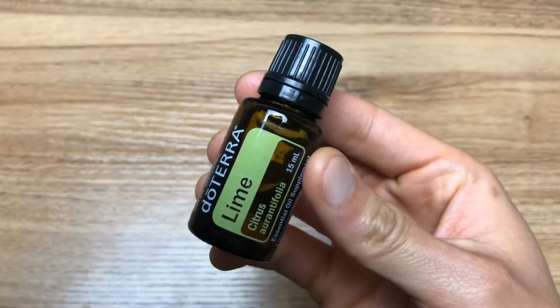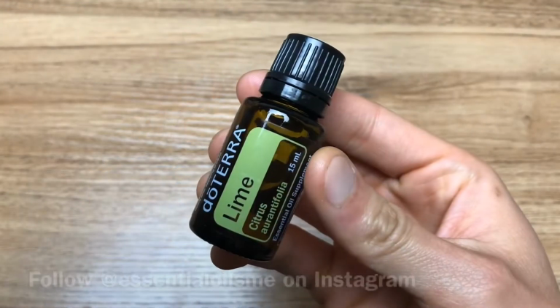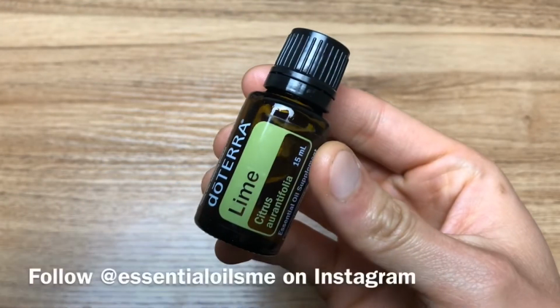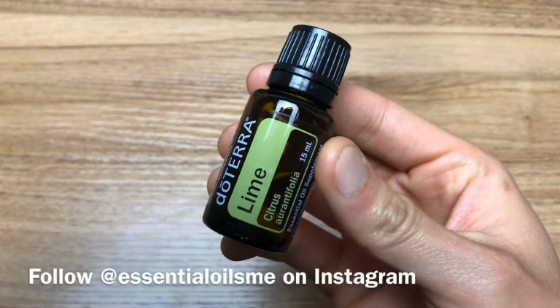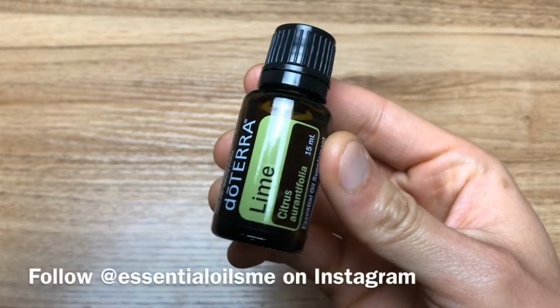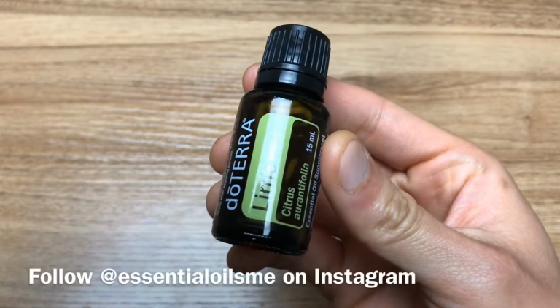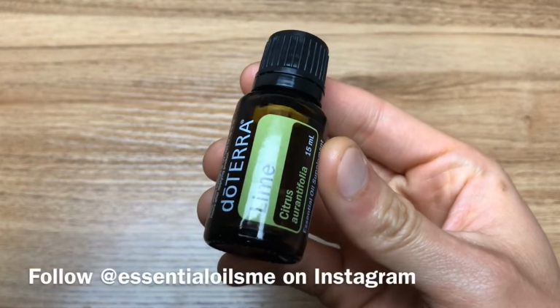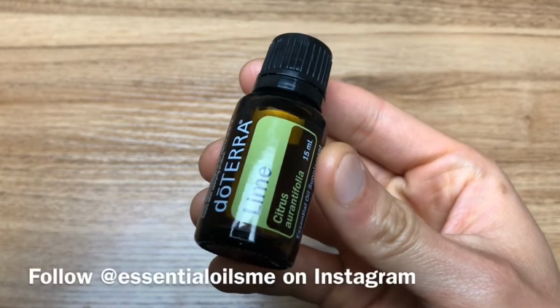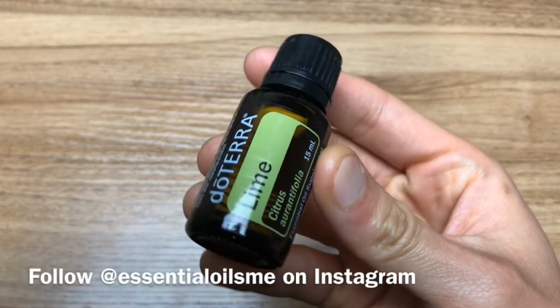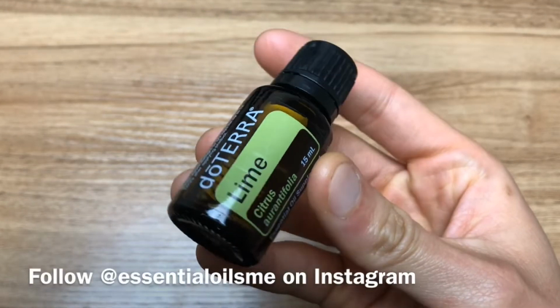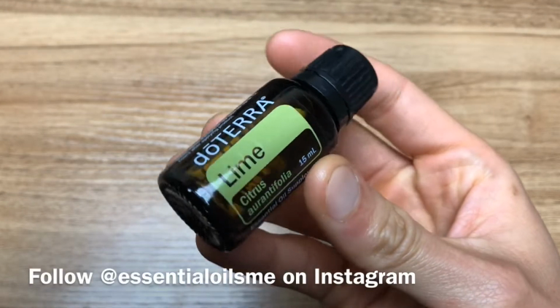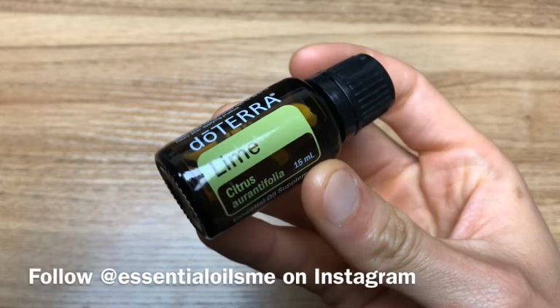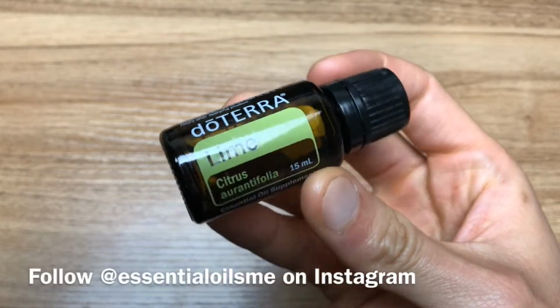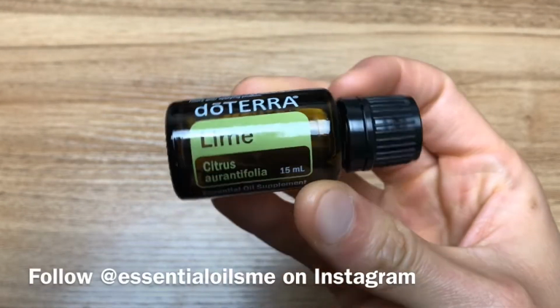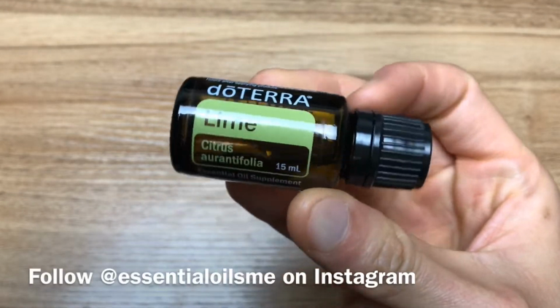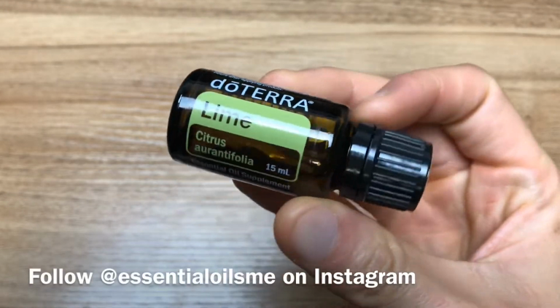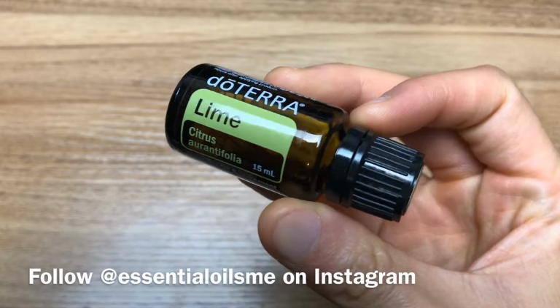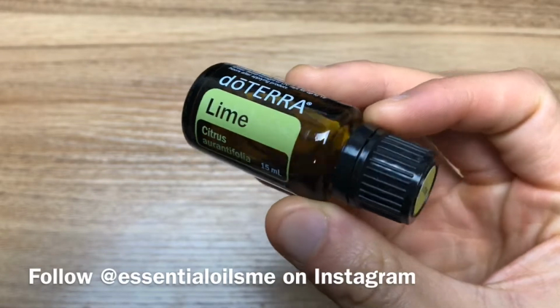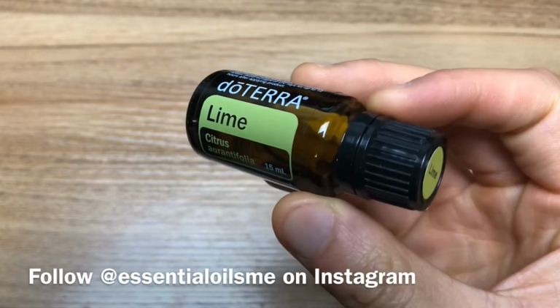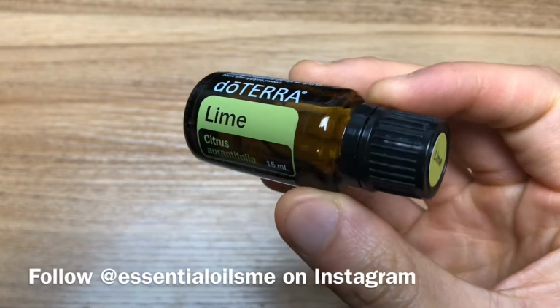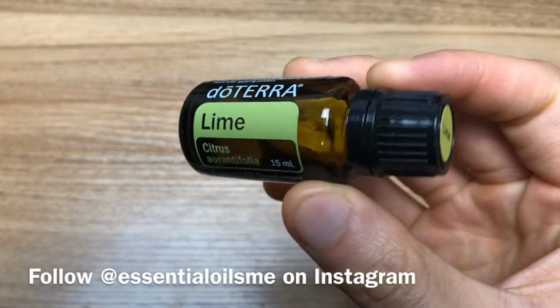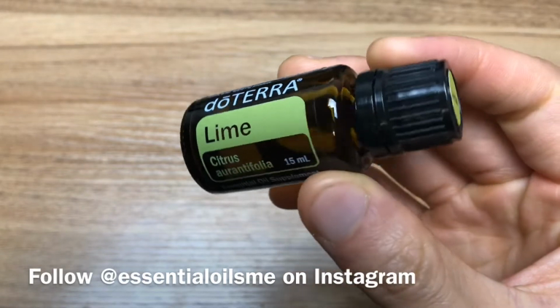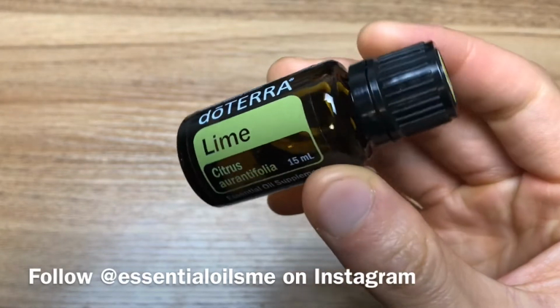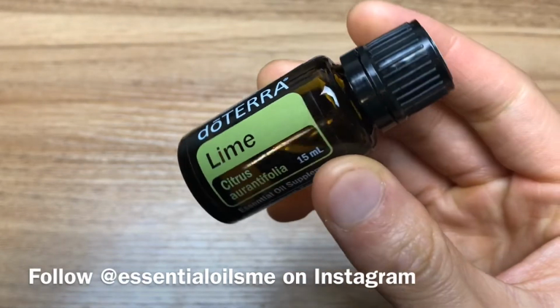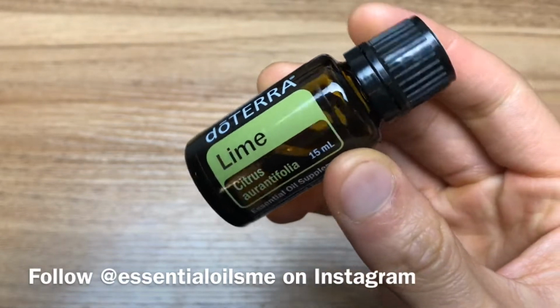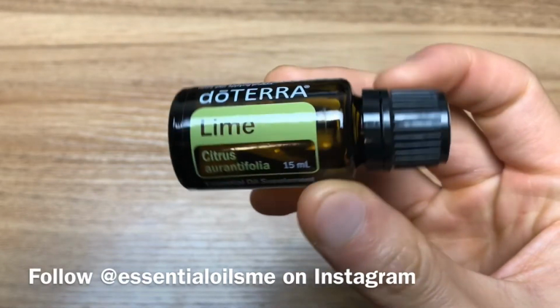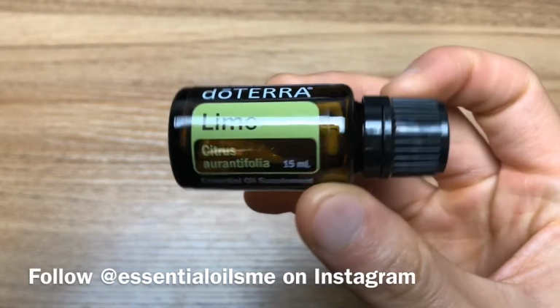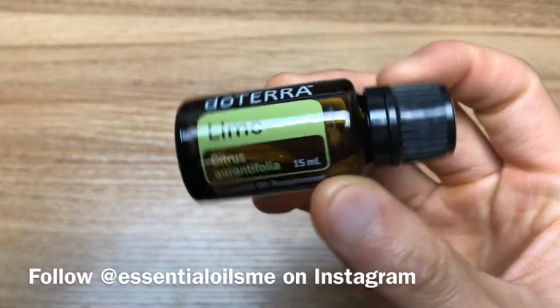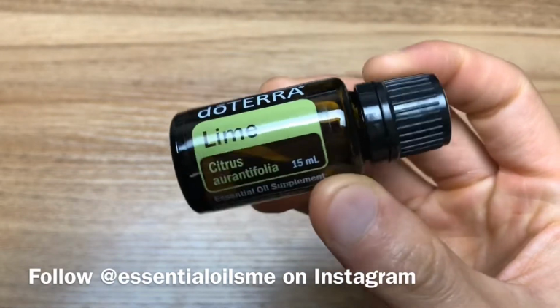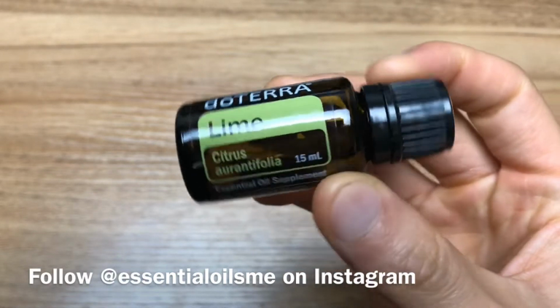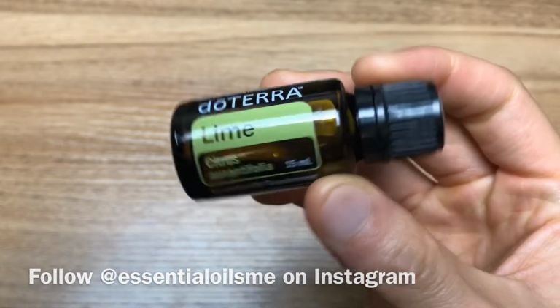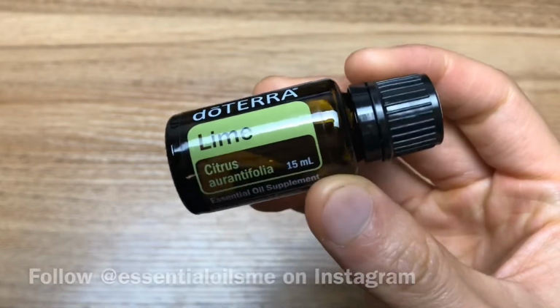Hey, it's Lance McGowan here with Essential Oils Me, and today we're going to be talking about the benefits and uses of lime essential oil.